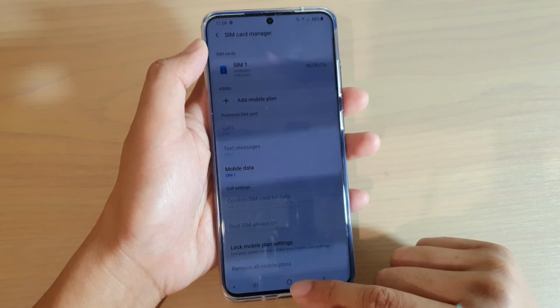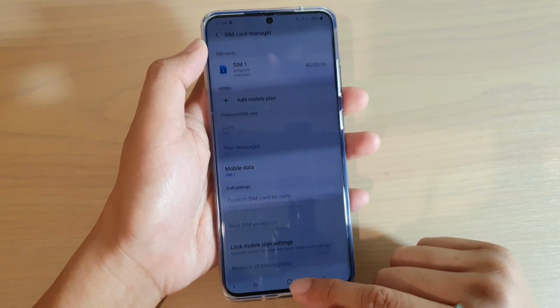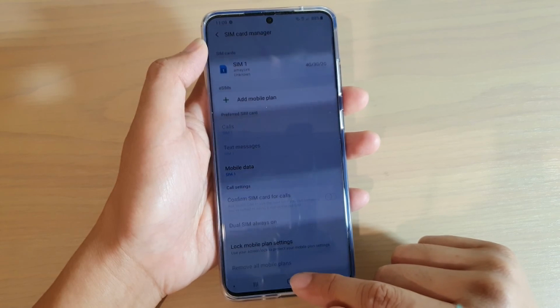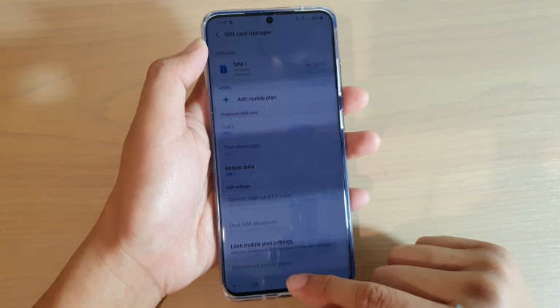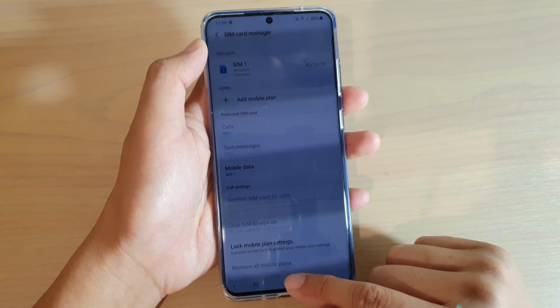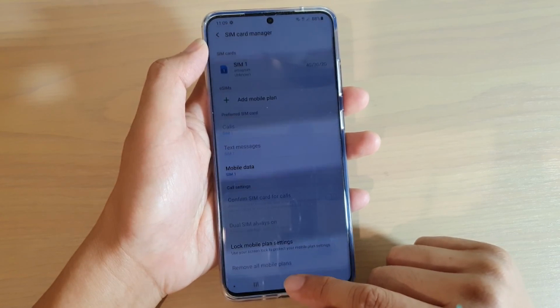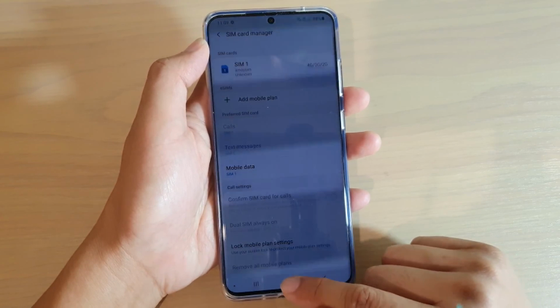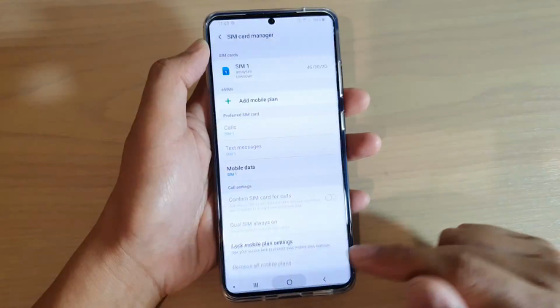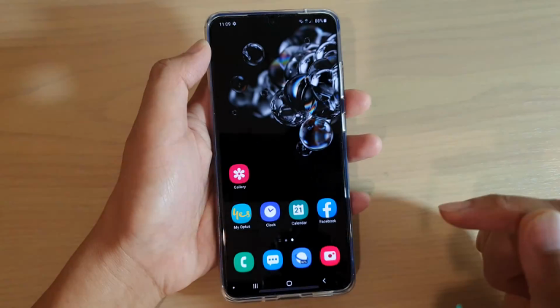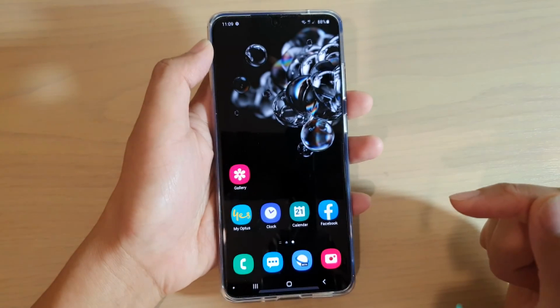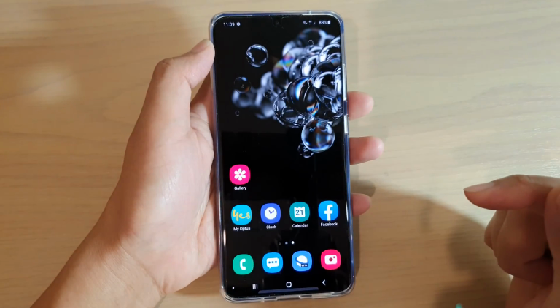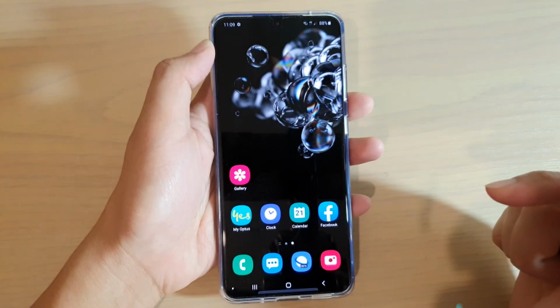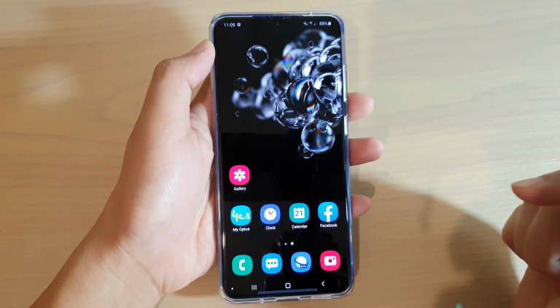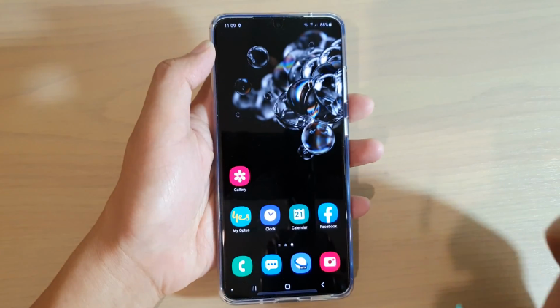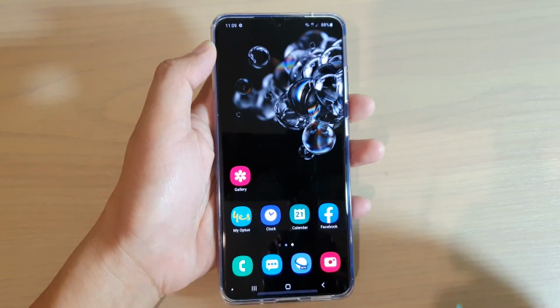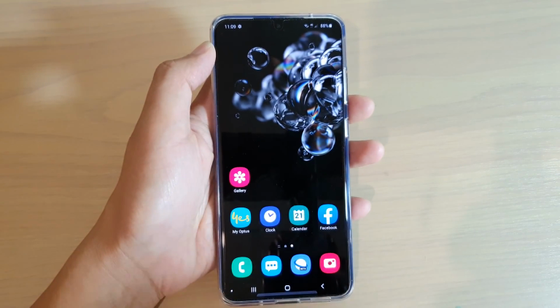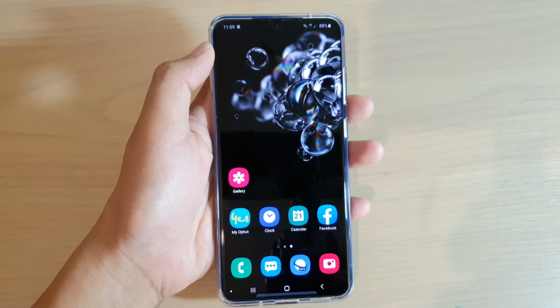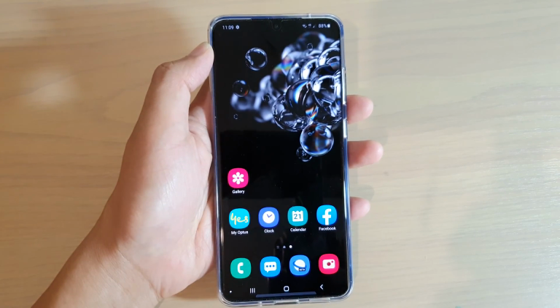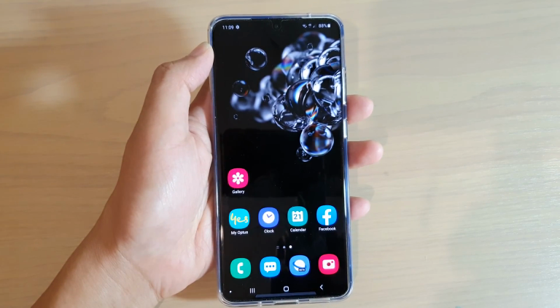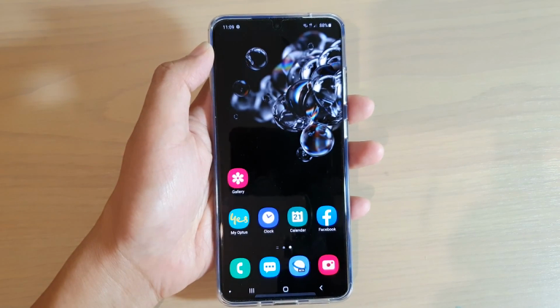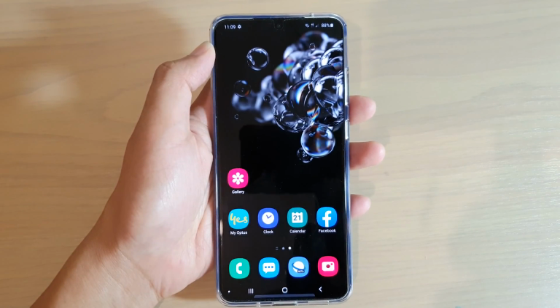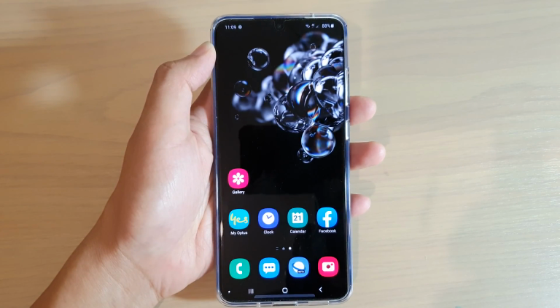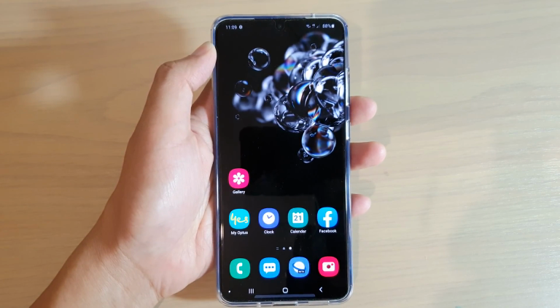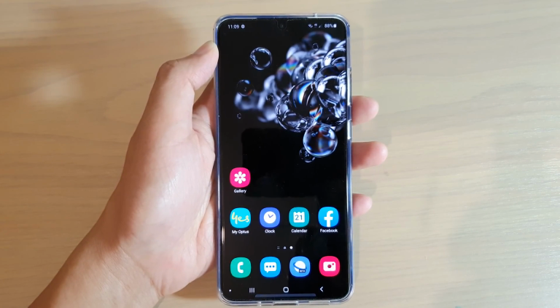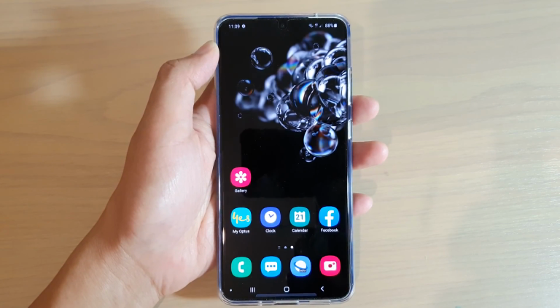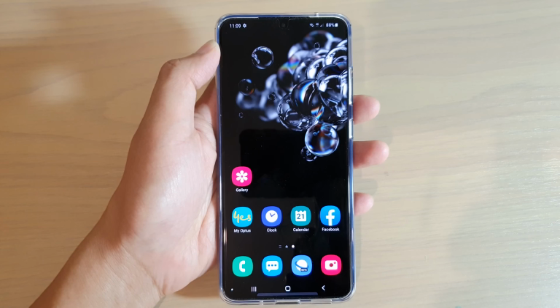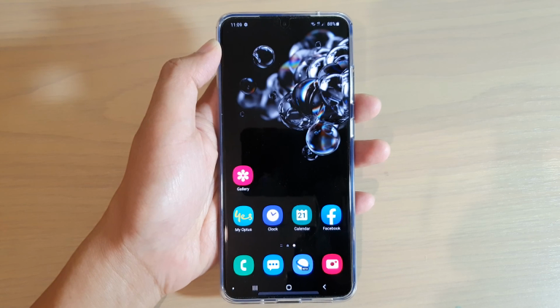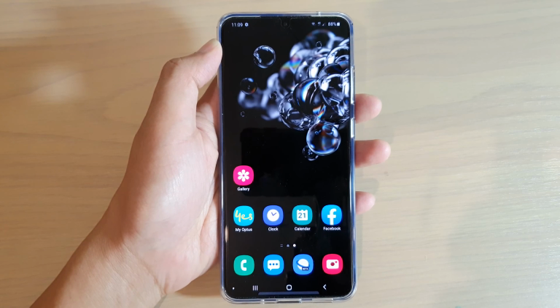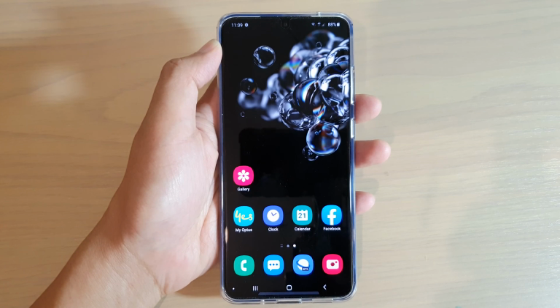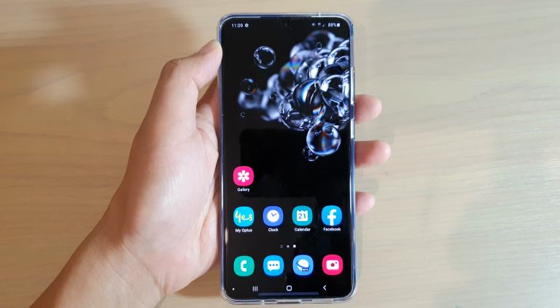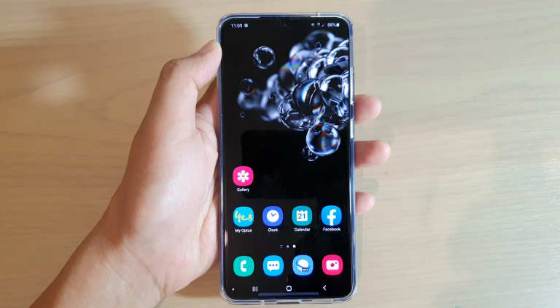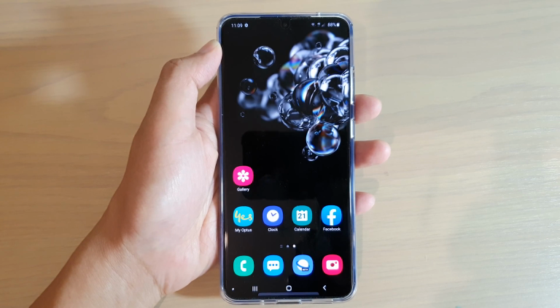Finally, you can tap on the home key to go back to your home screen. Thank you for watching this video. Please subscribe to my channel for more videos.